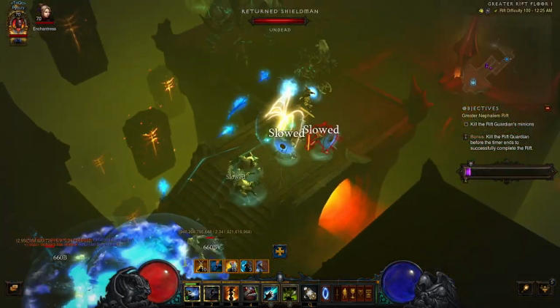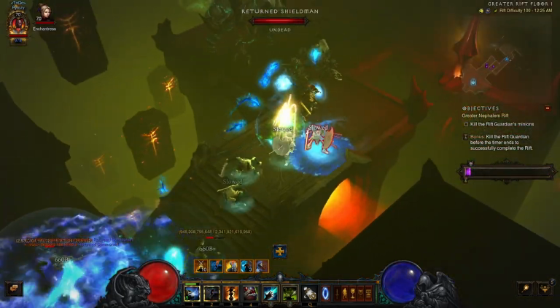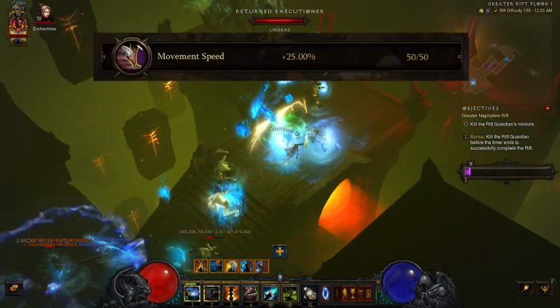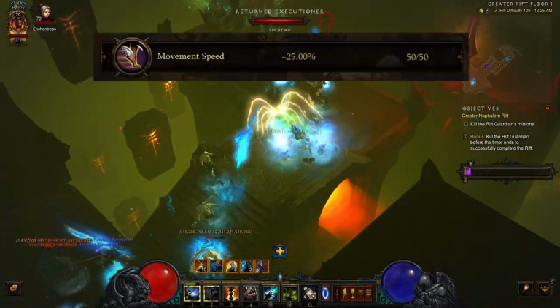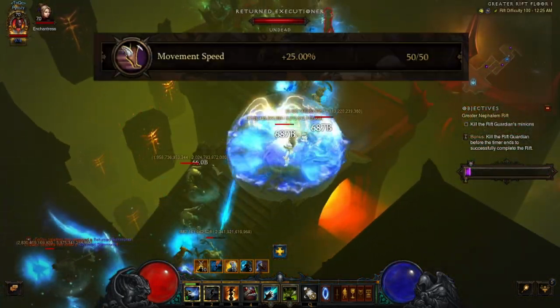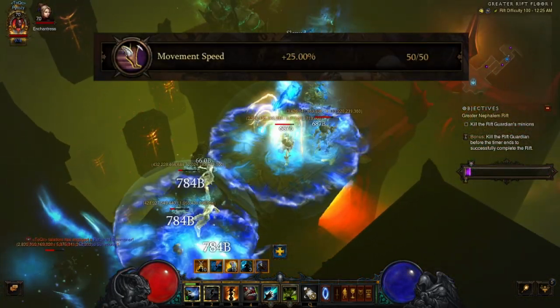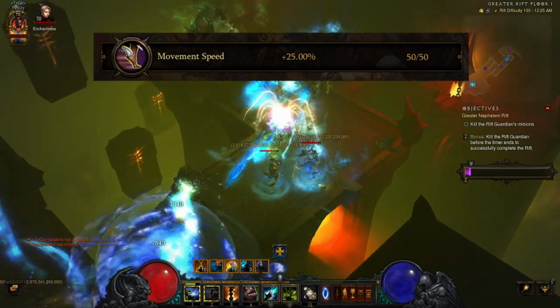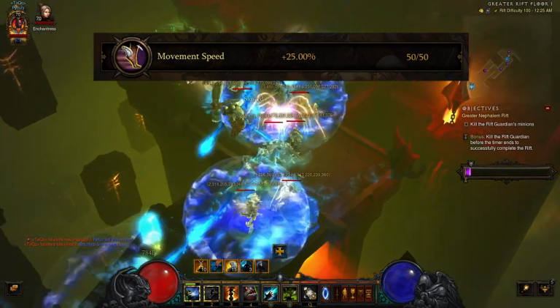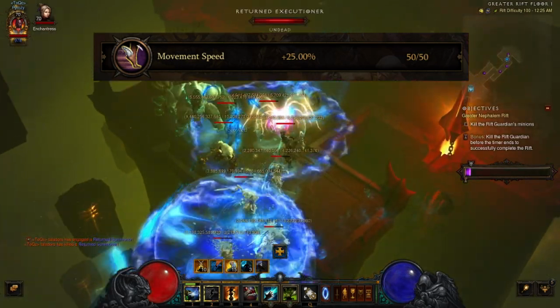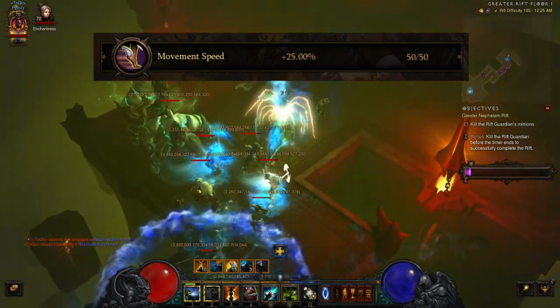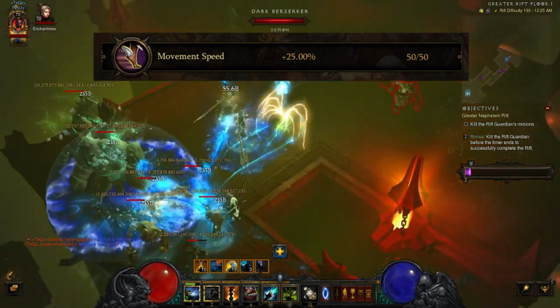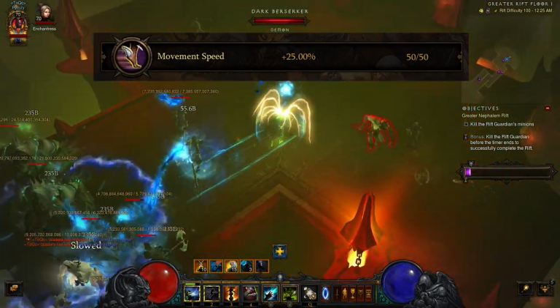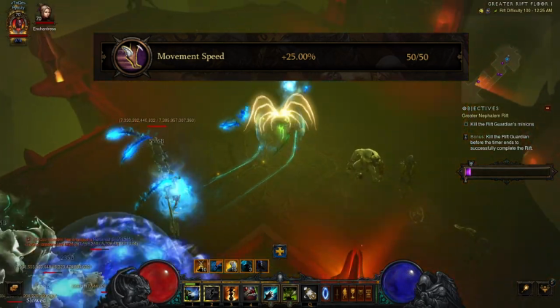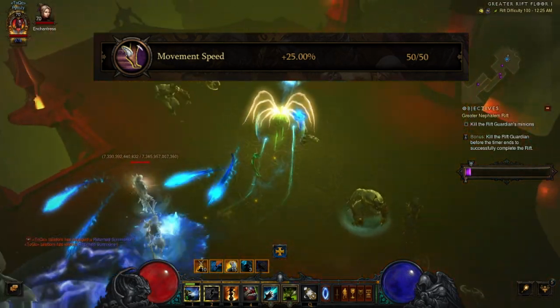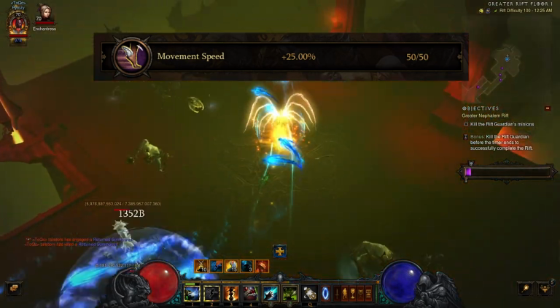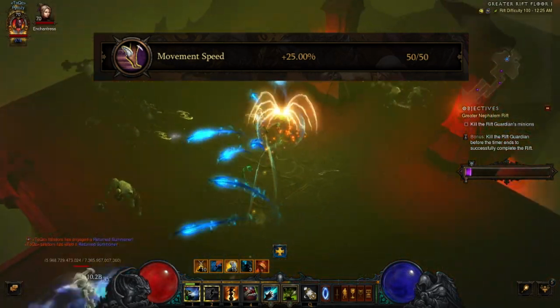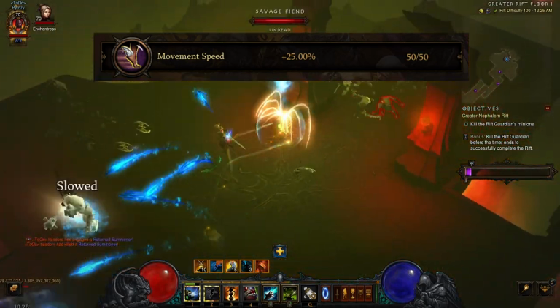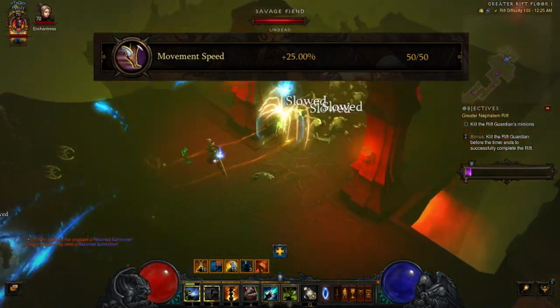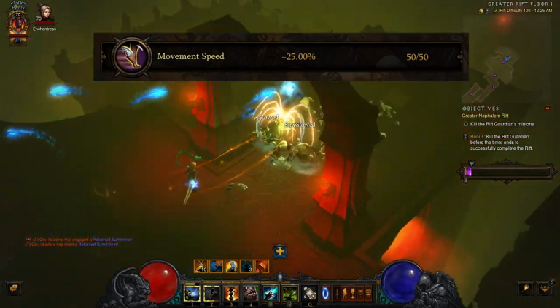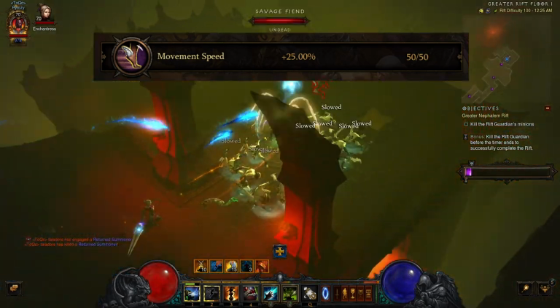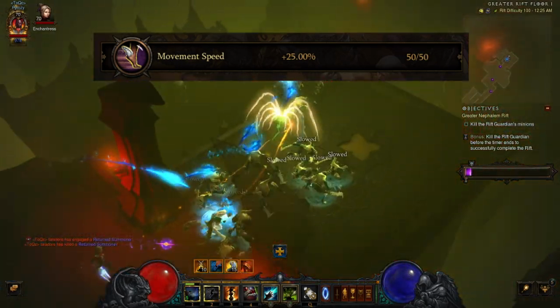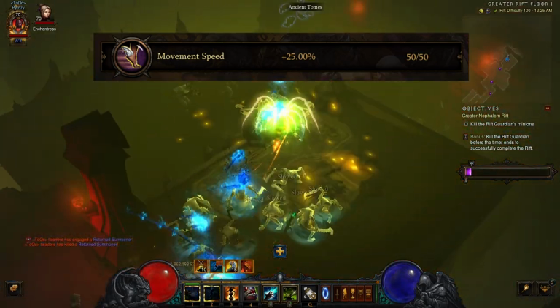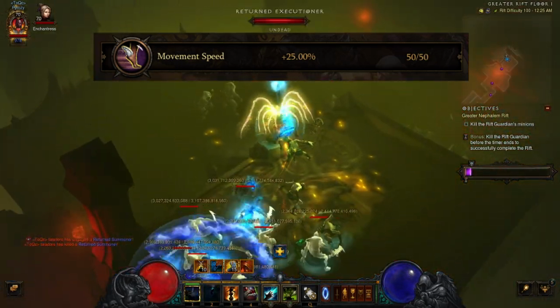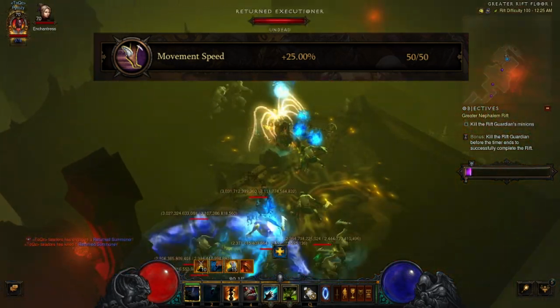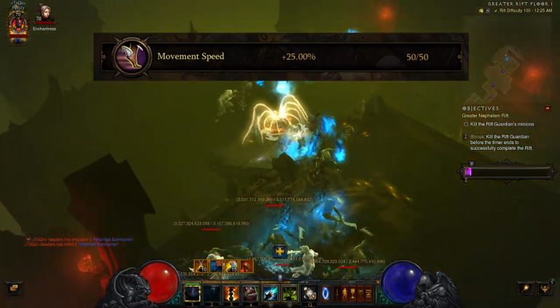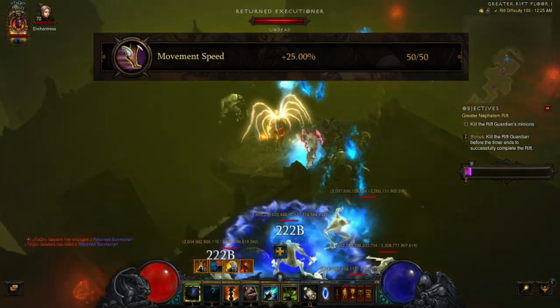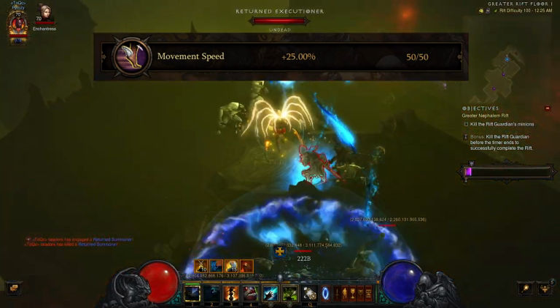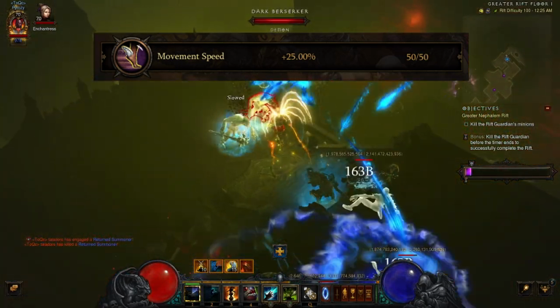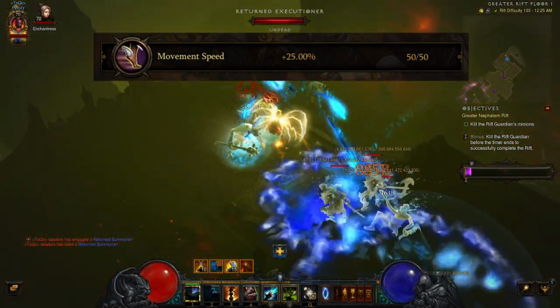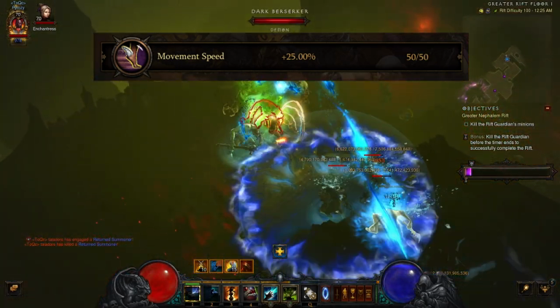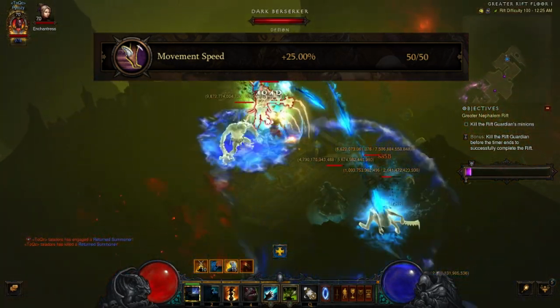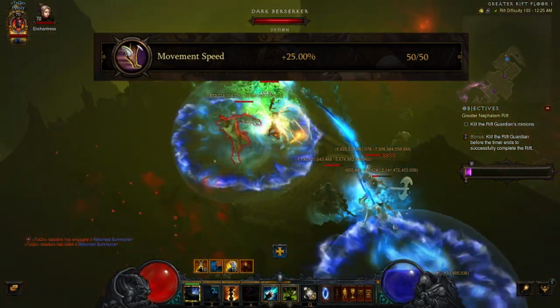Since it's a farming build, I would recommend maxing out the movement speed in the Paragon tab.